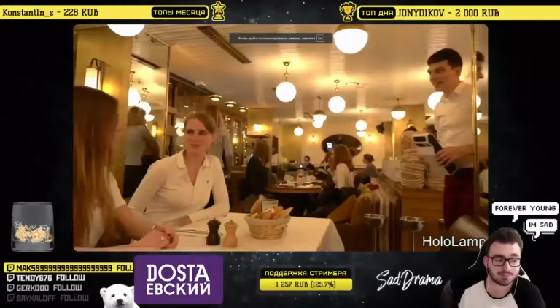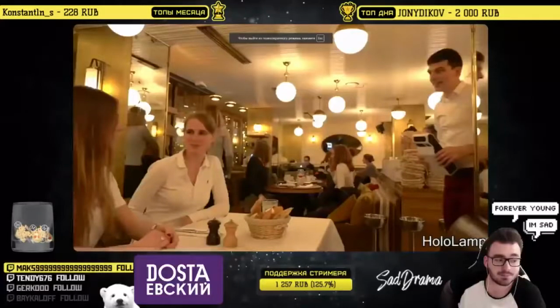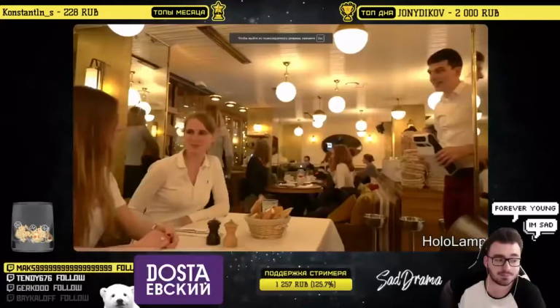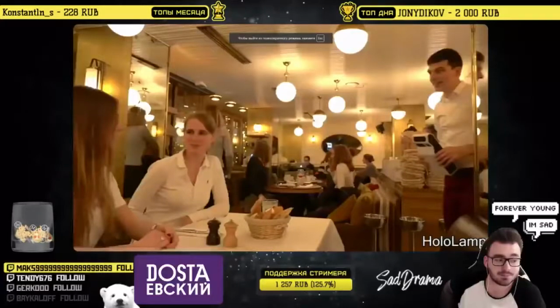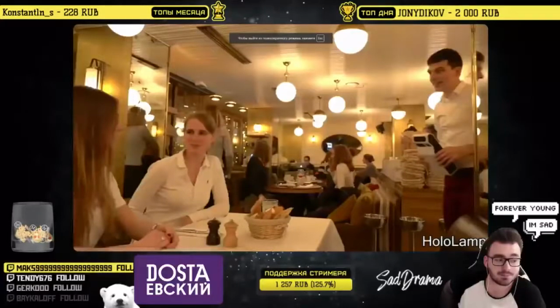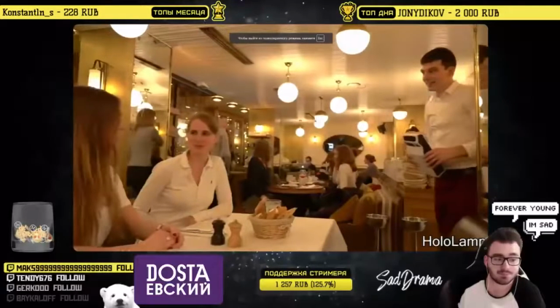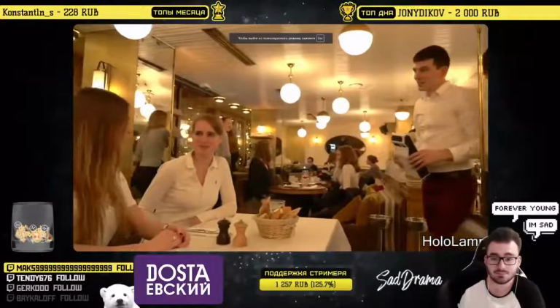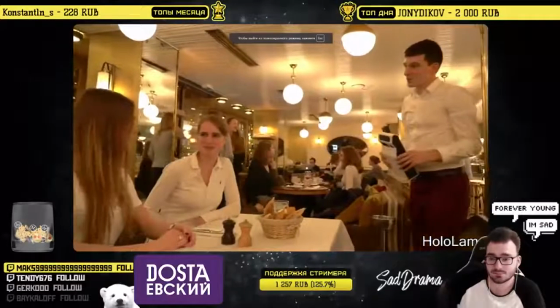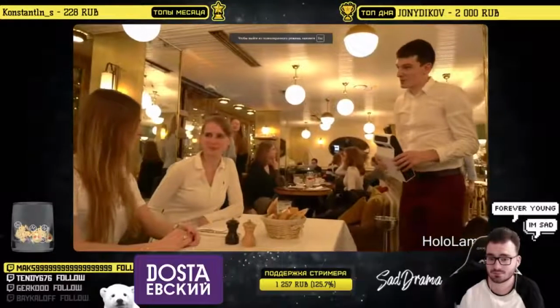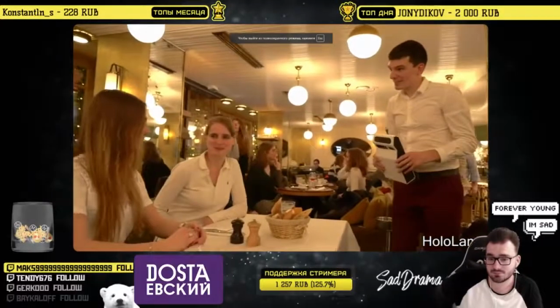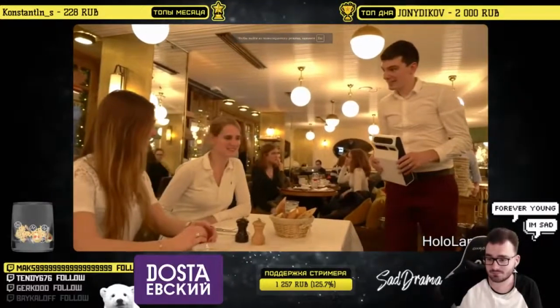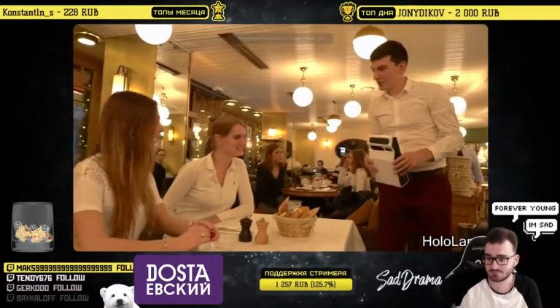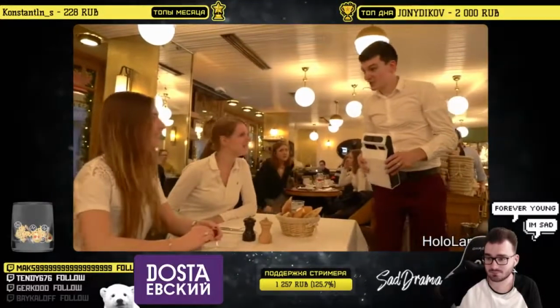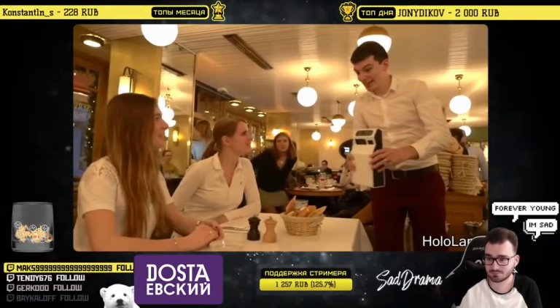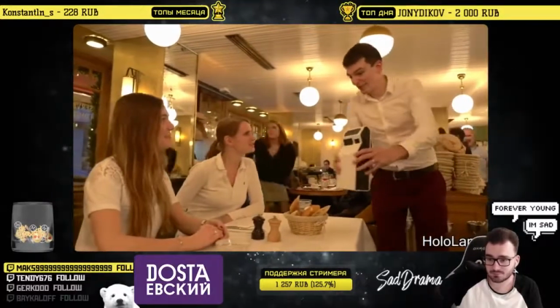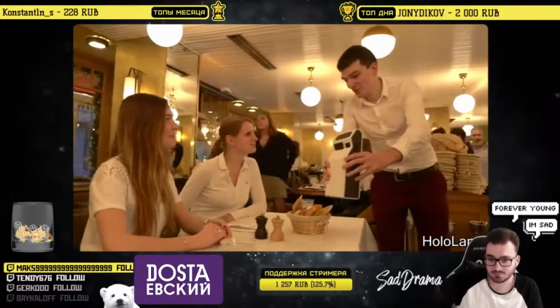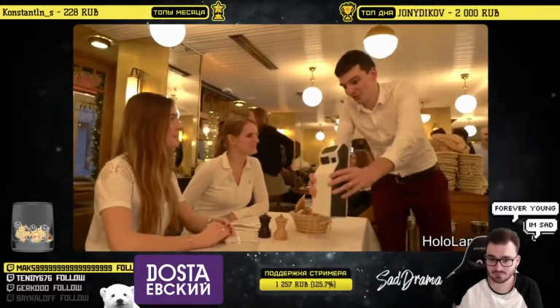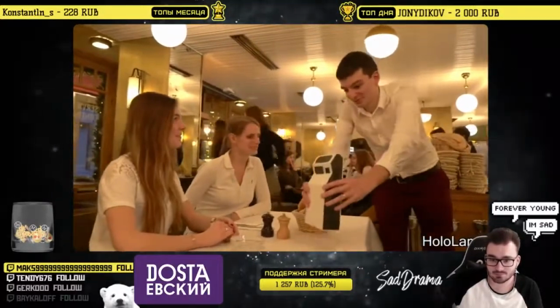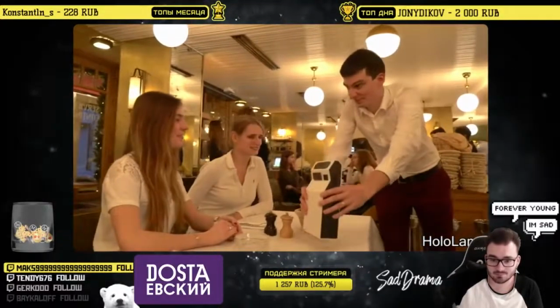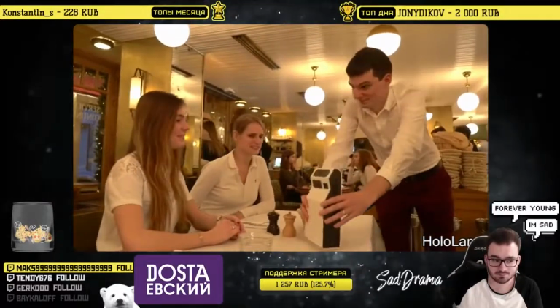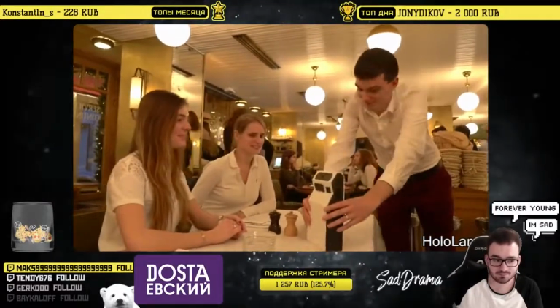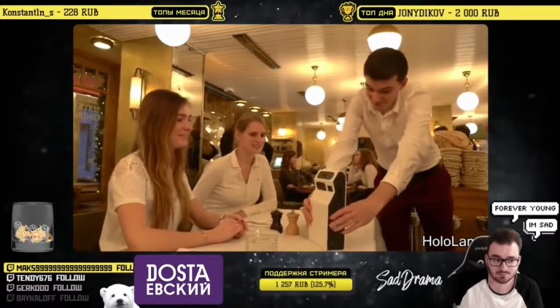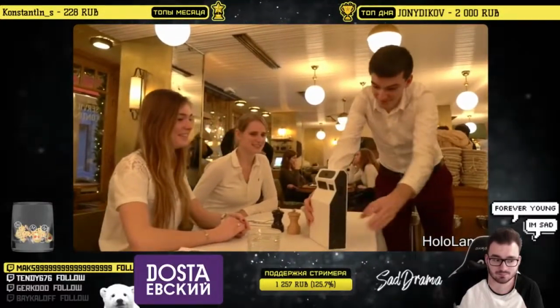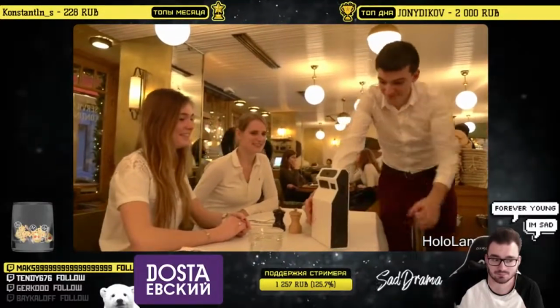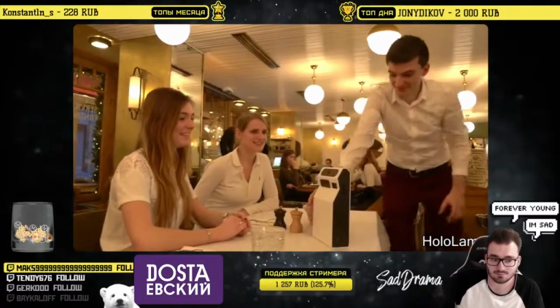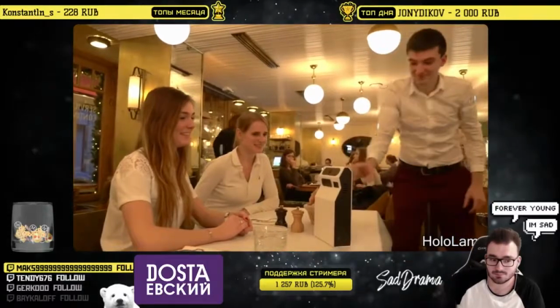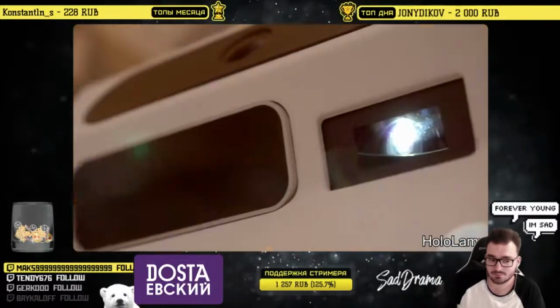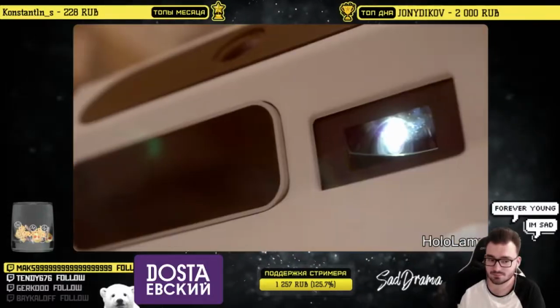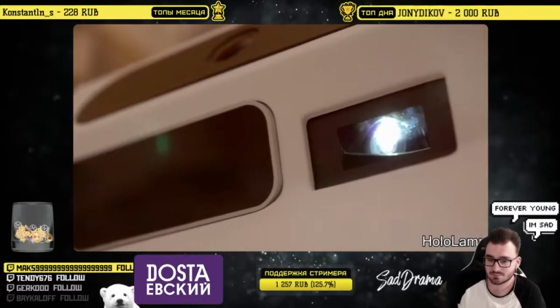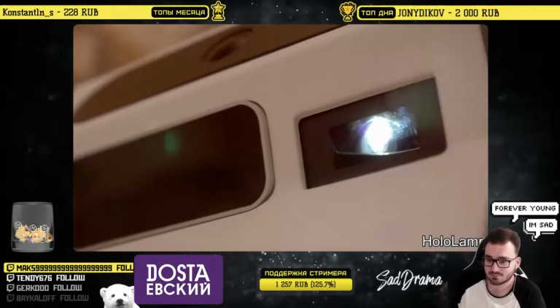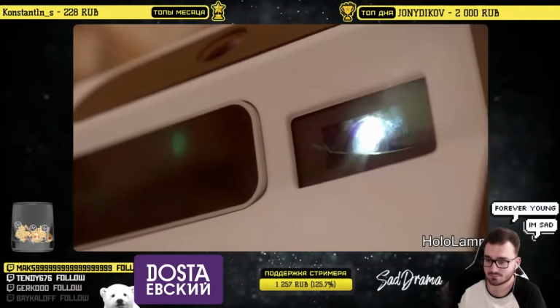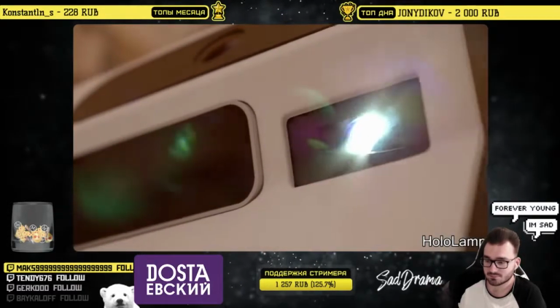This company created a virtual menu that allows customers to see what their food looks like before they order it.